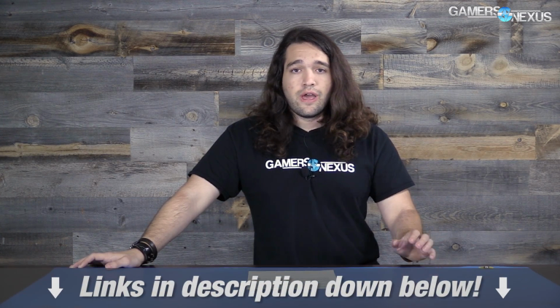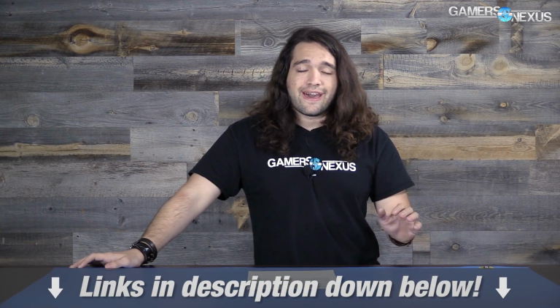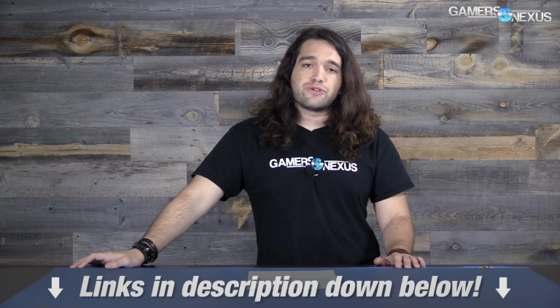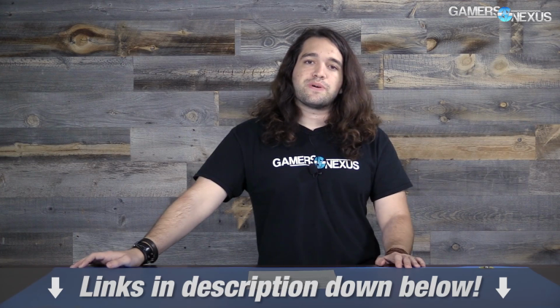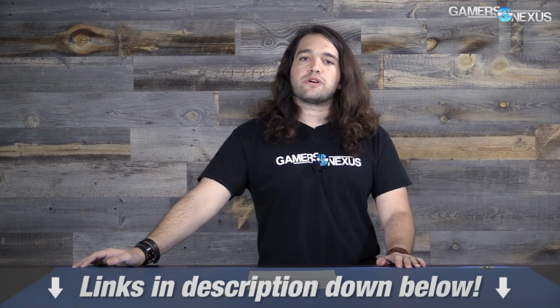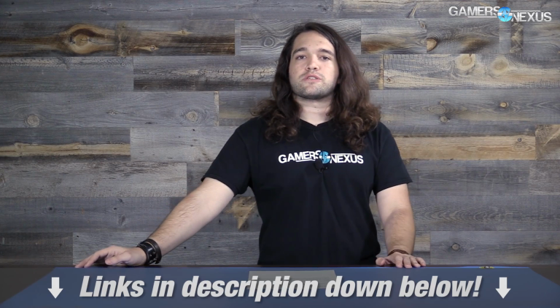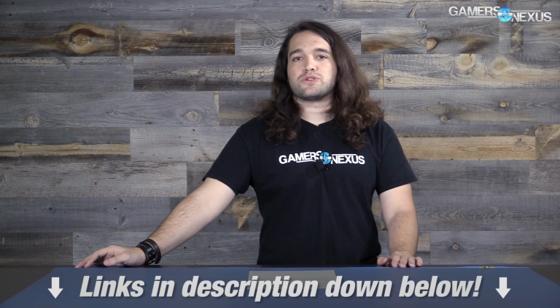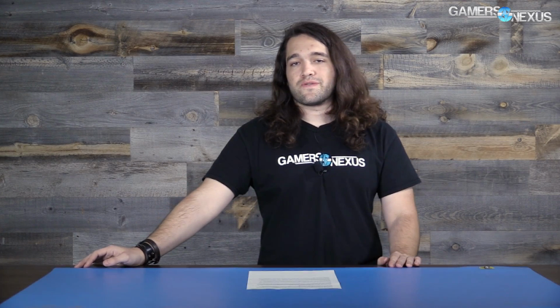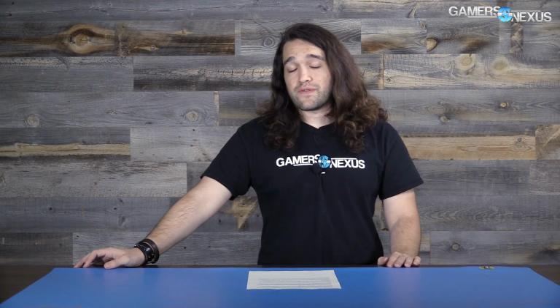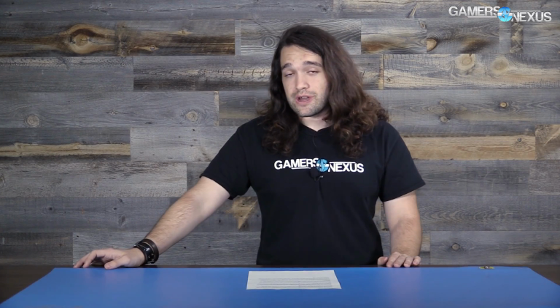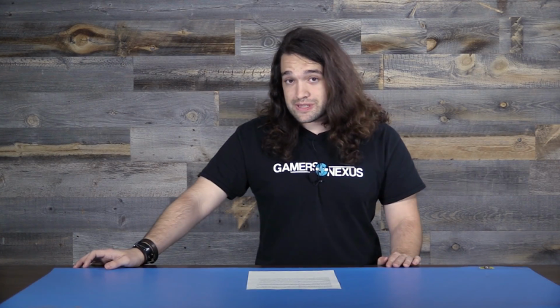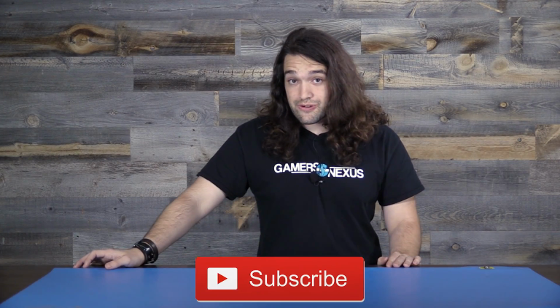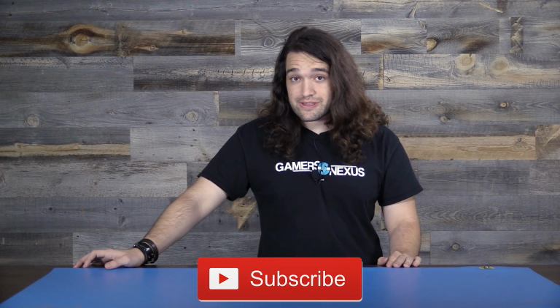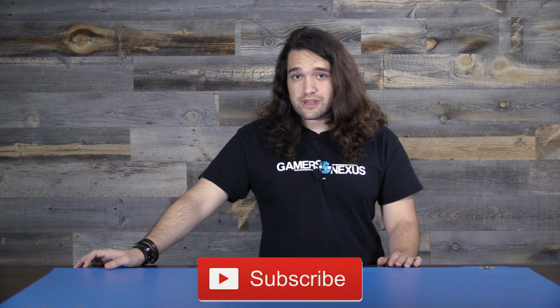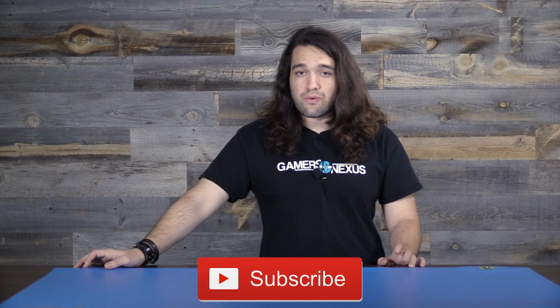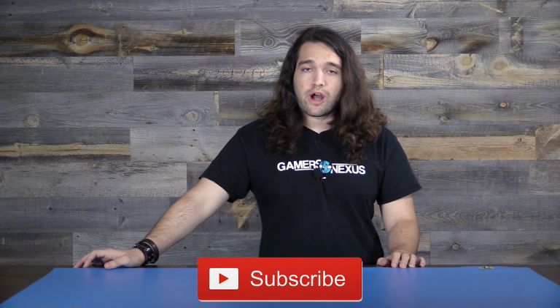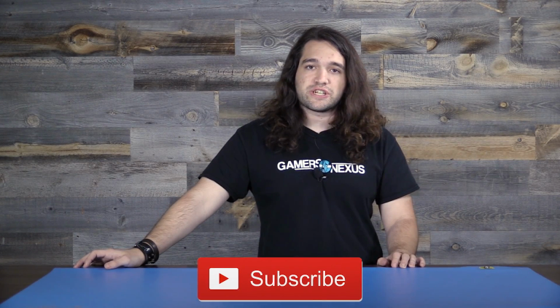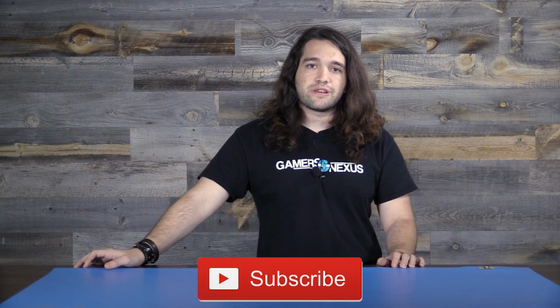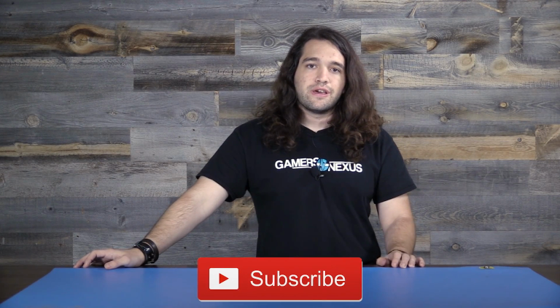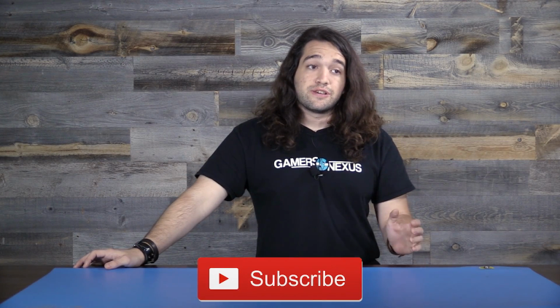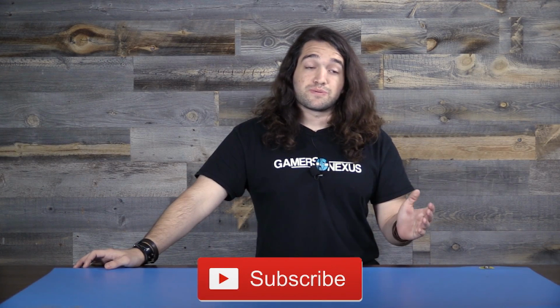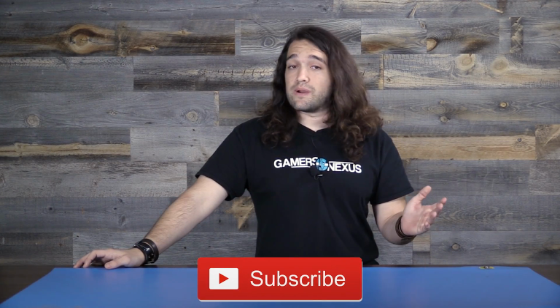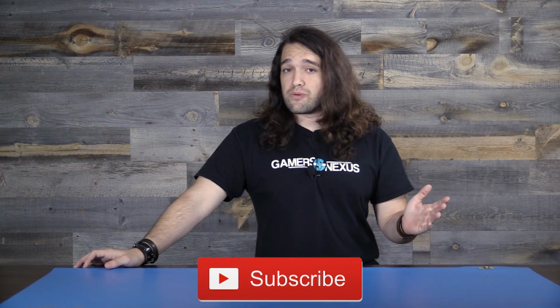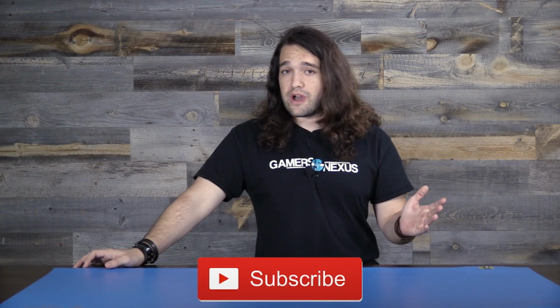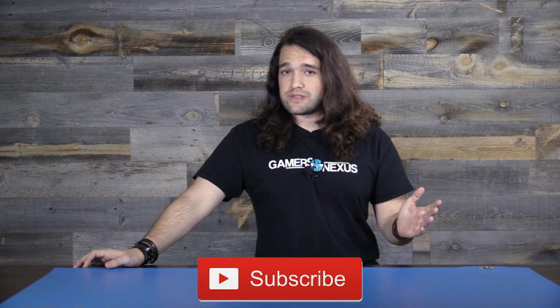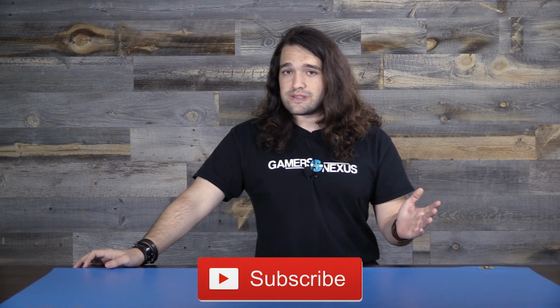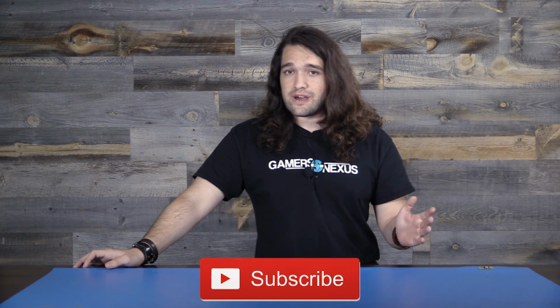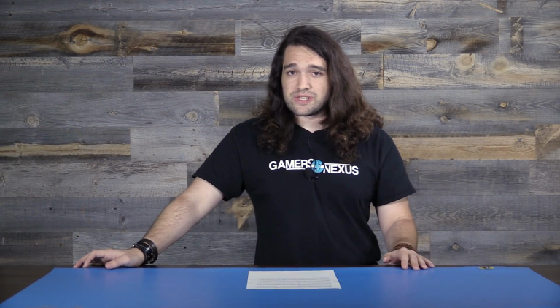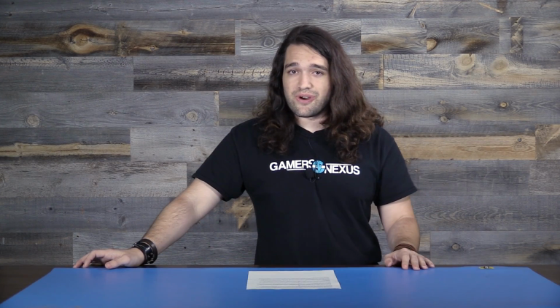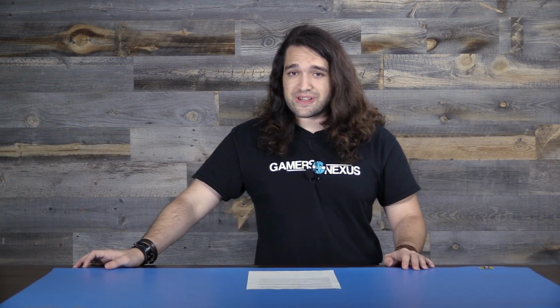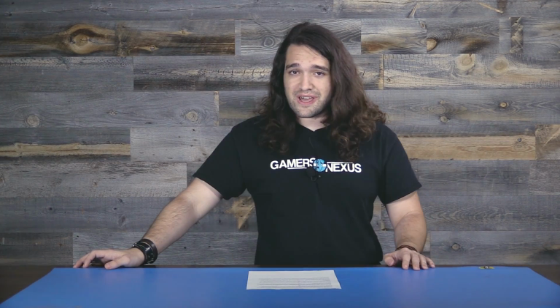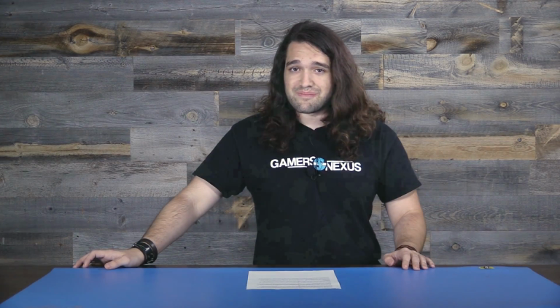As always, Patreon link and post in the video description. If you want to help us out directly, thank you for watching. Subscribe for more content — I'll see you all next time.